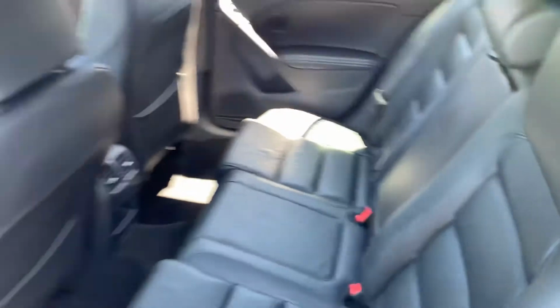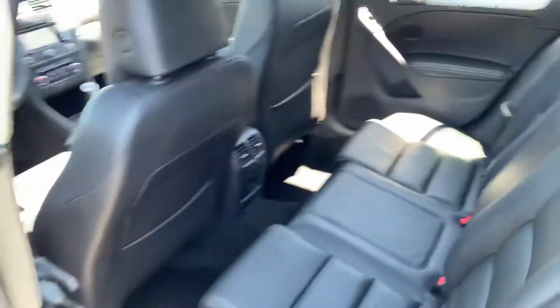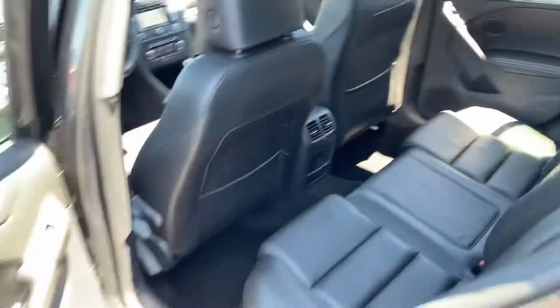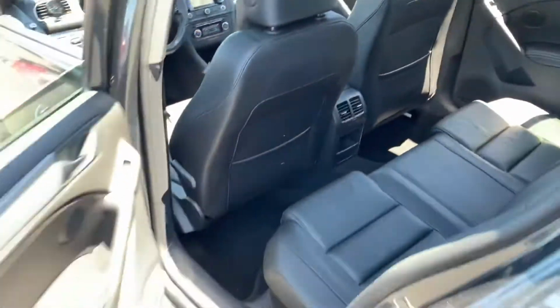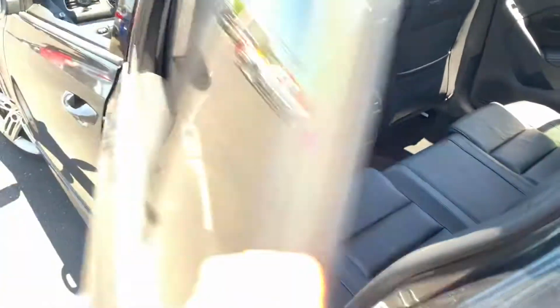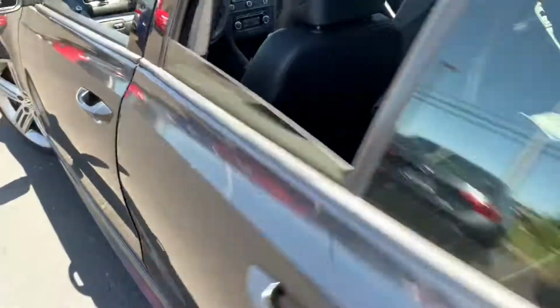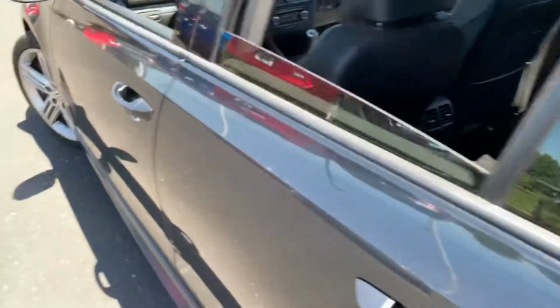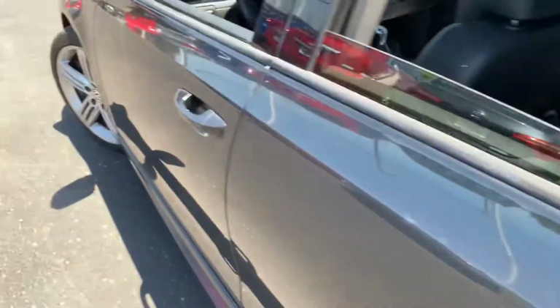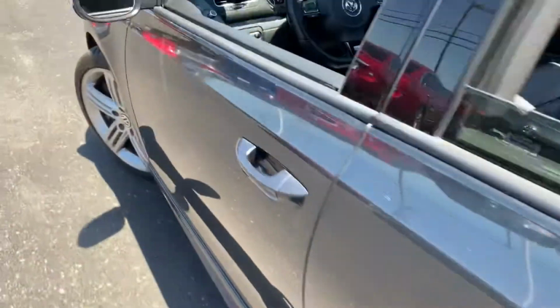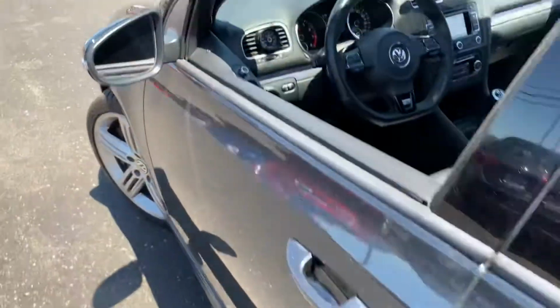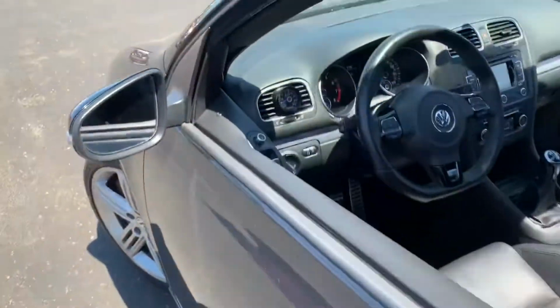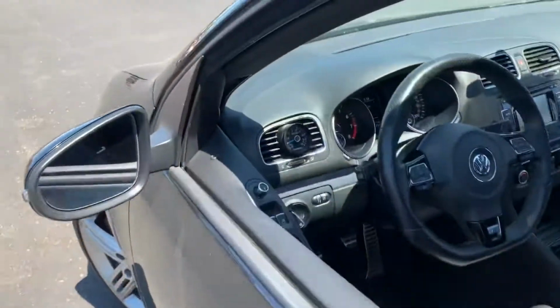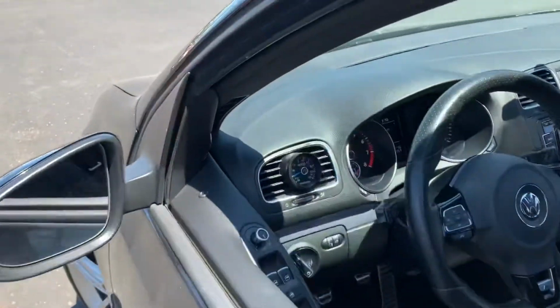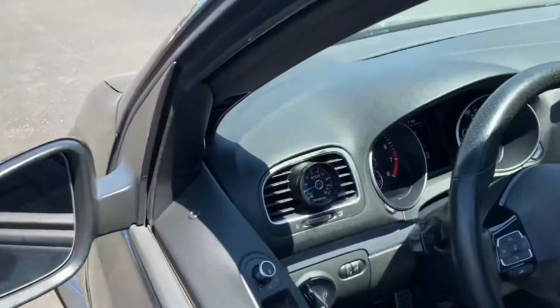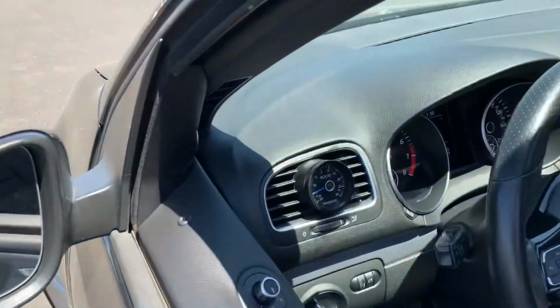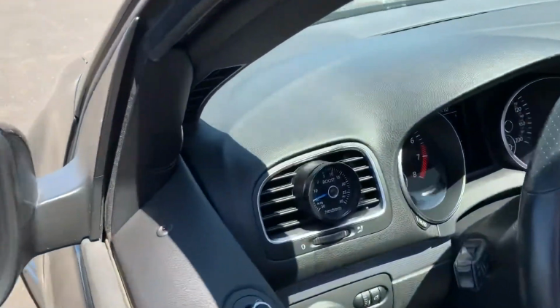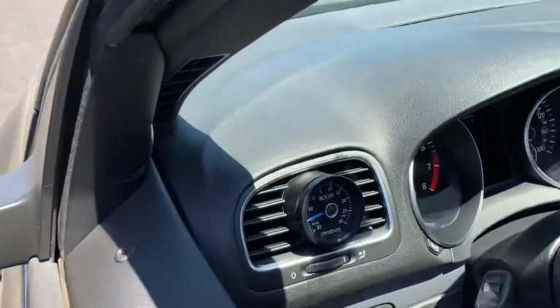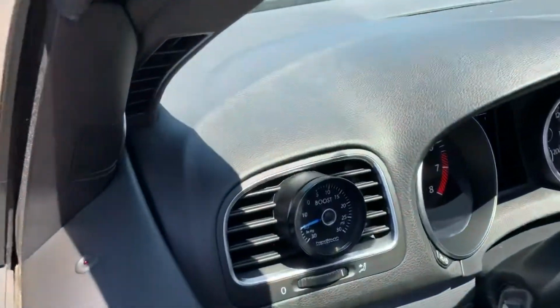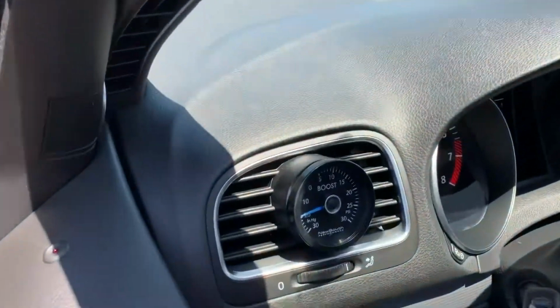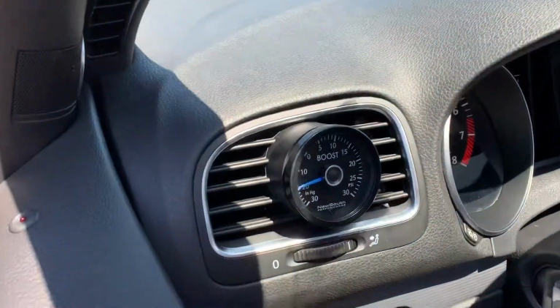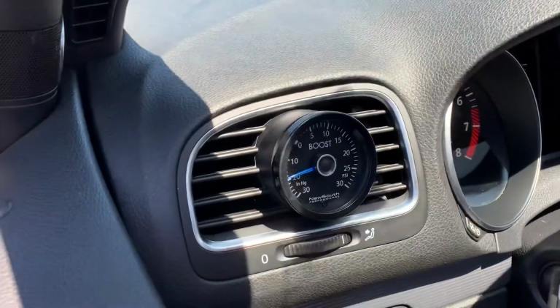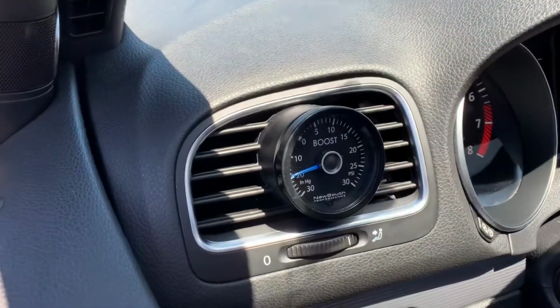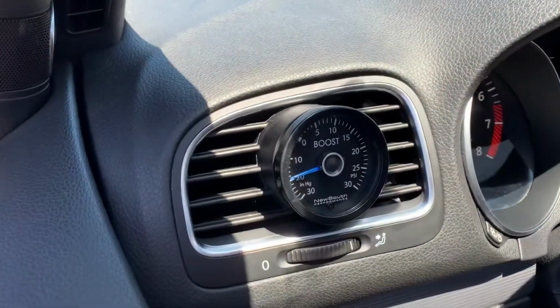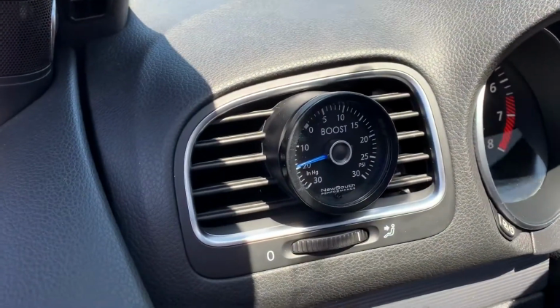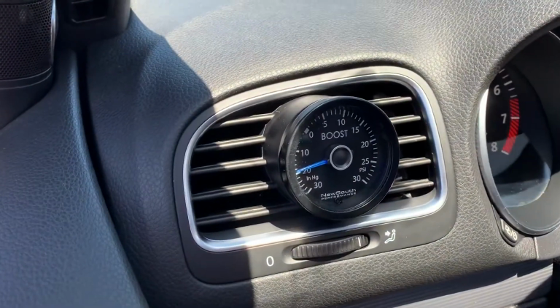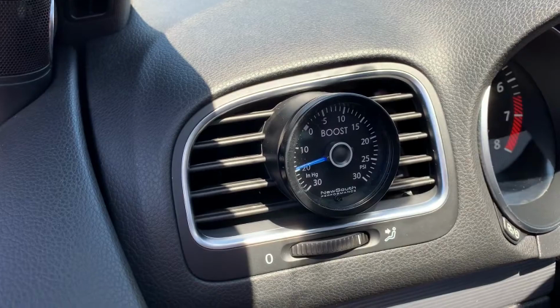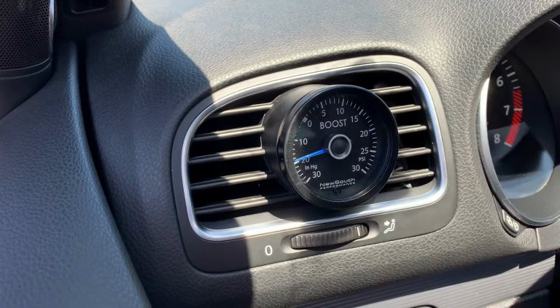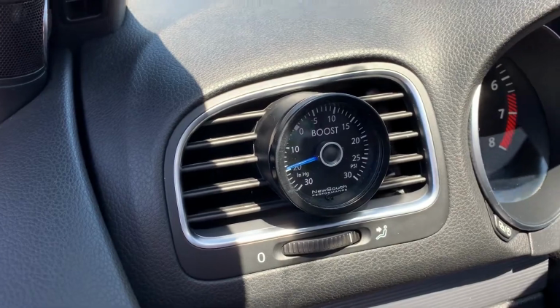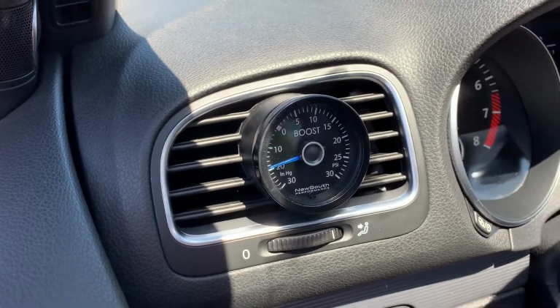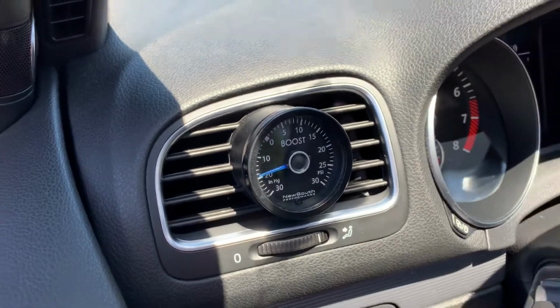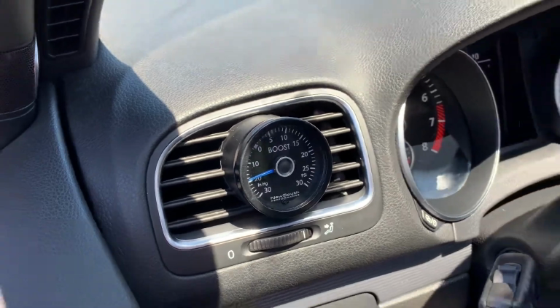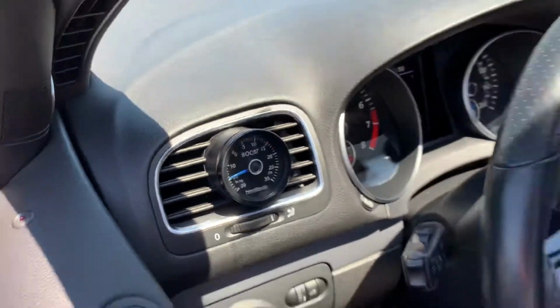One thing I did notice — the previous owner added a little boost gauge into the vent there.